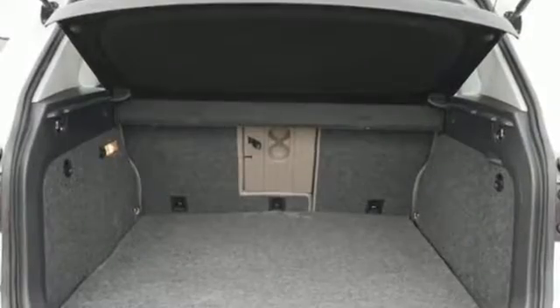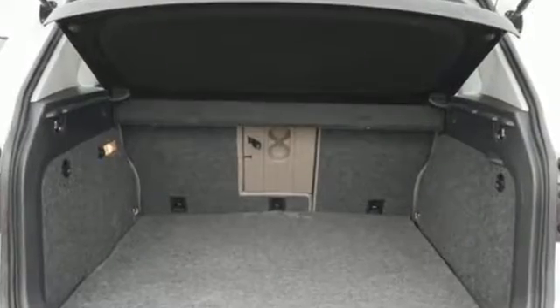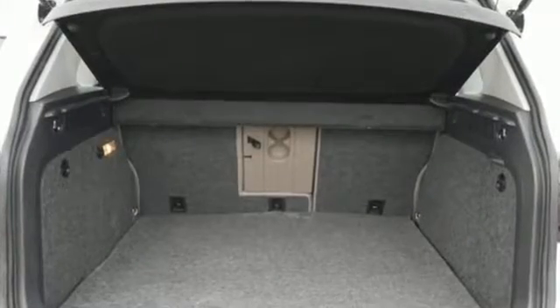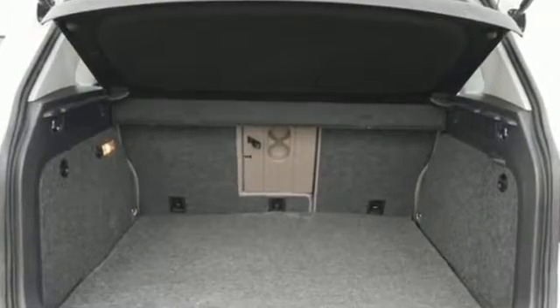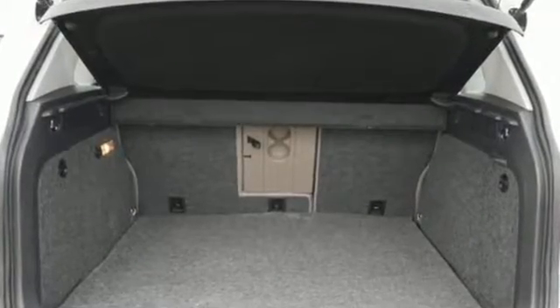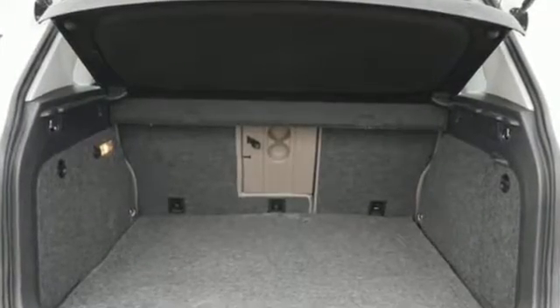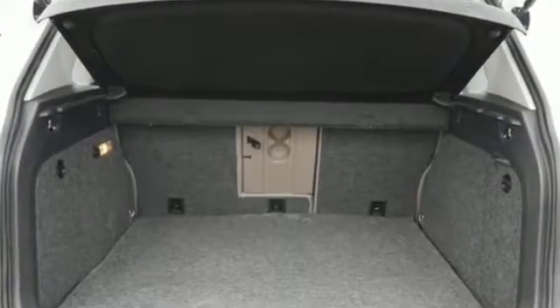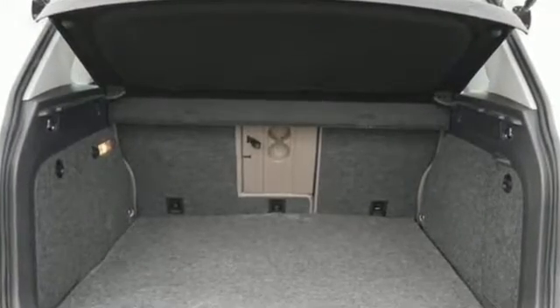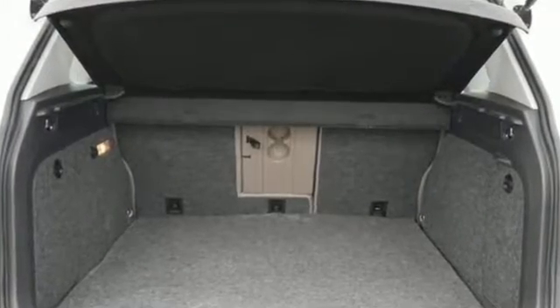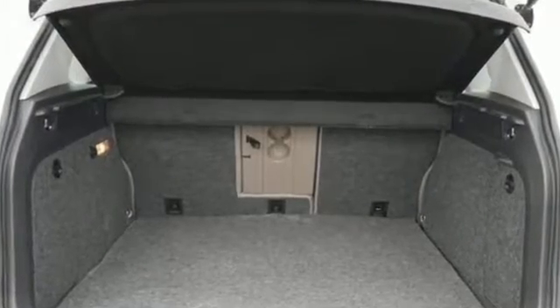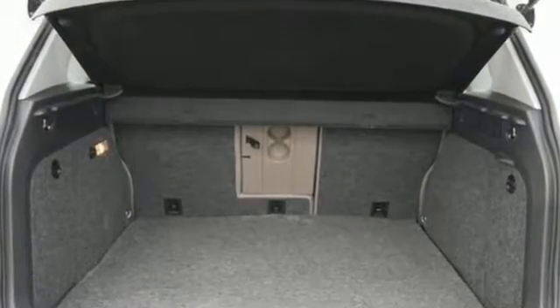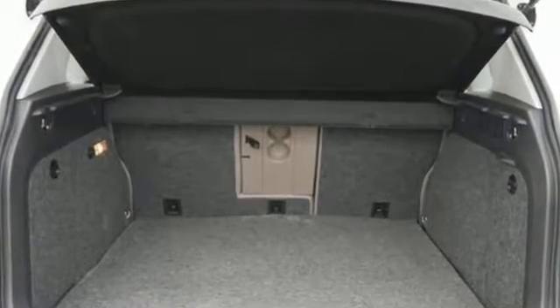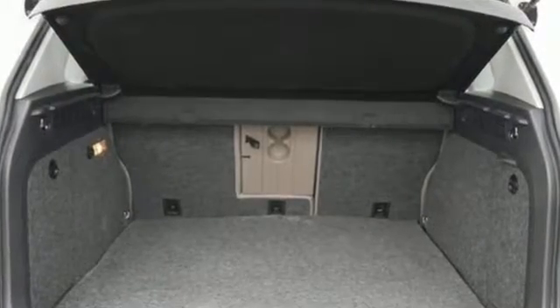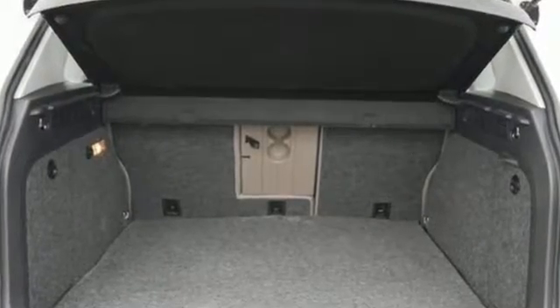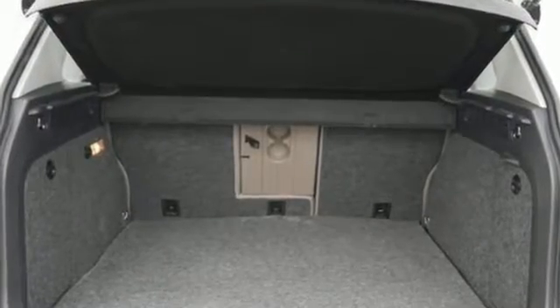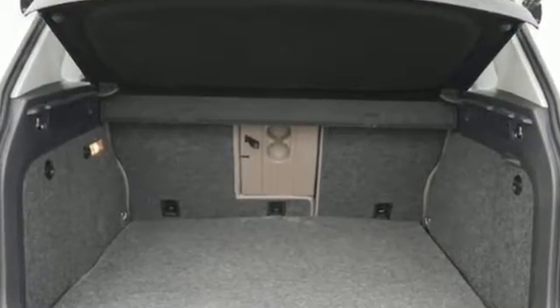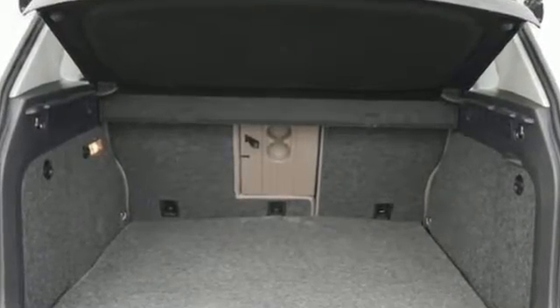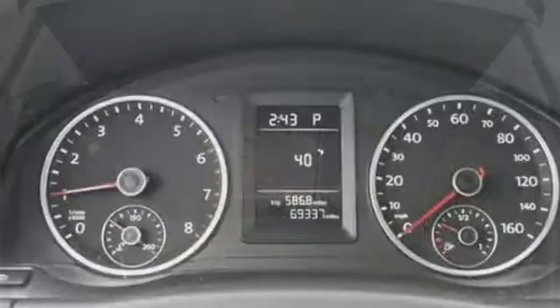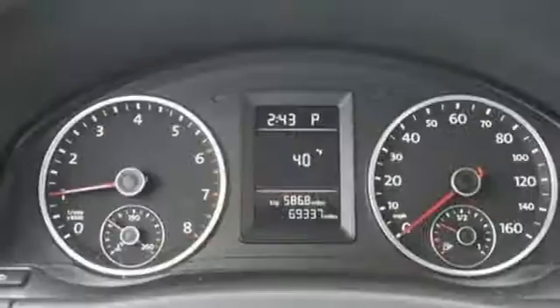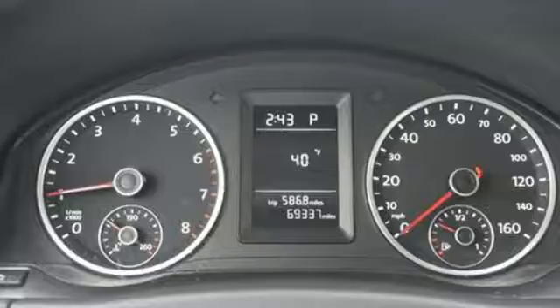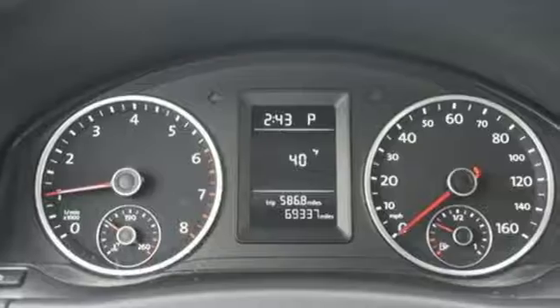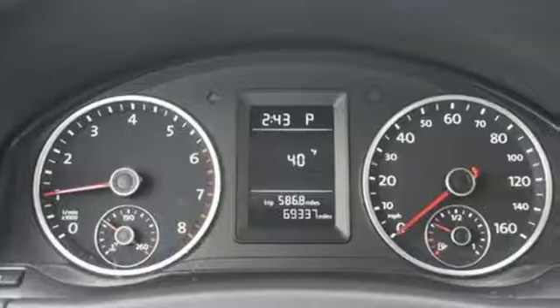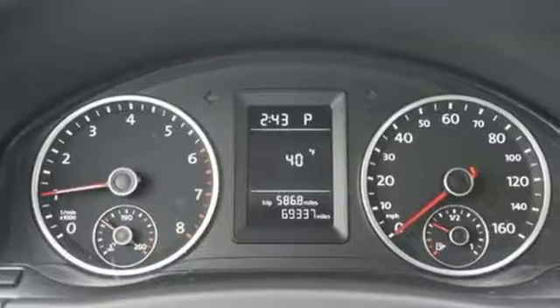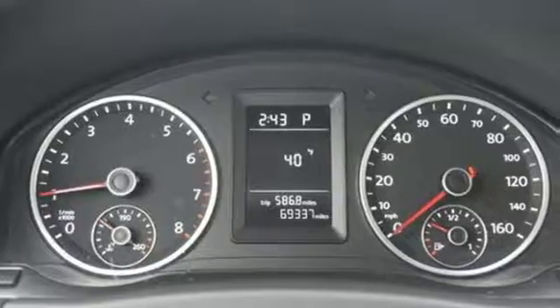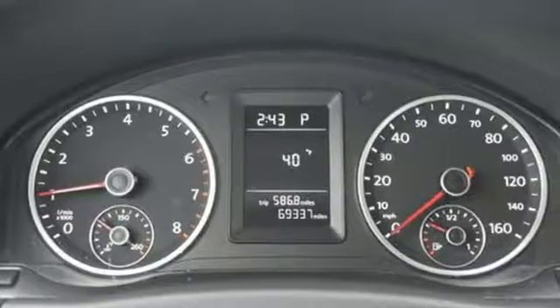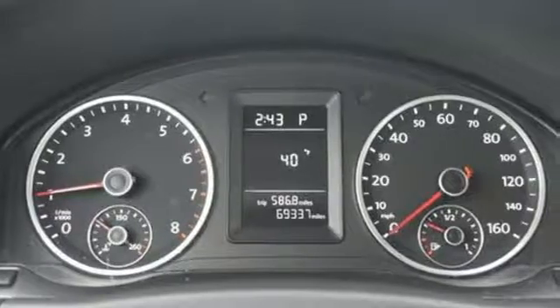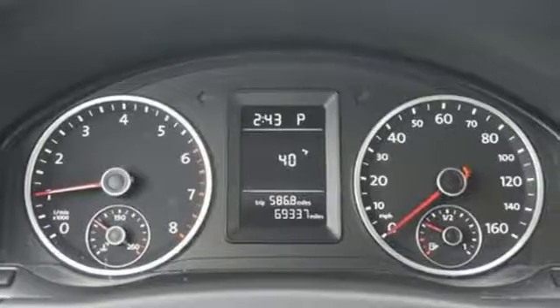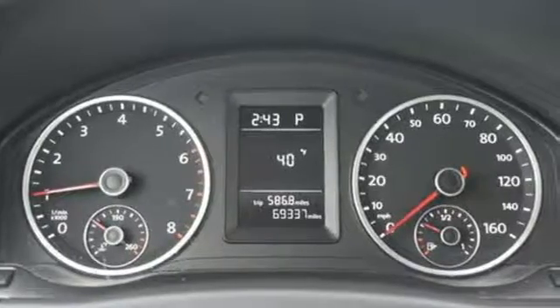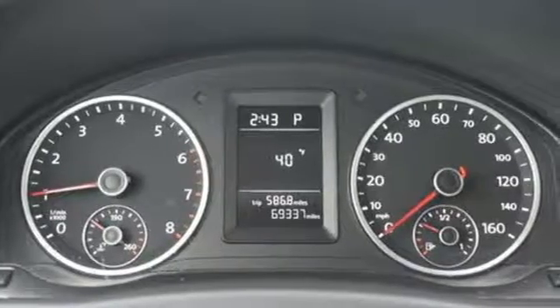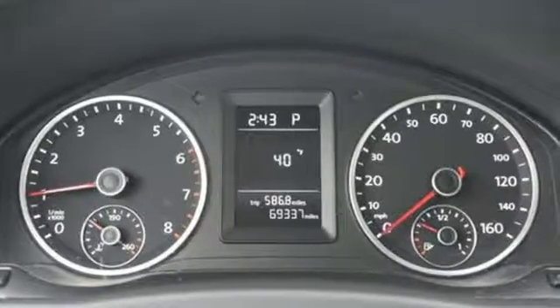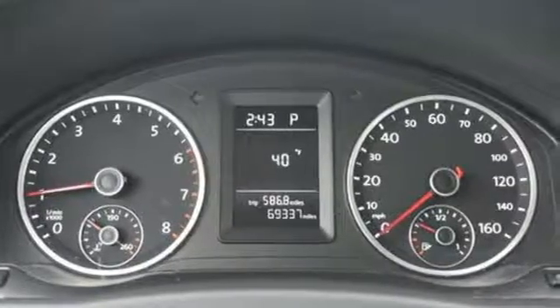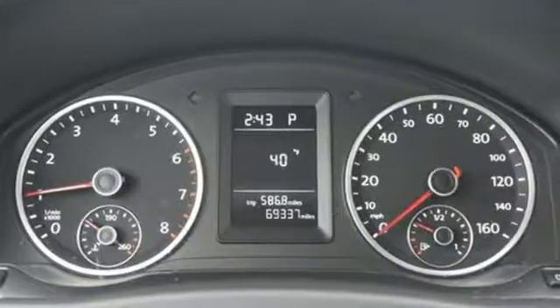A trip computer, emergency braking assist, and child seat anchors all come standard in this flexible and well-appointed crossover.